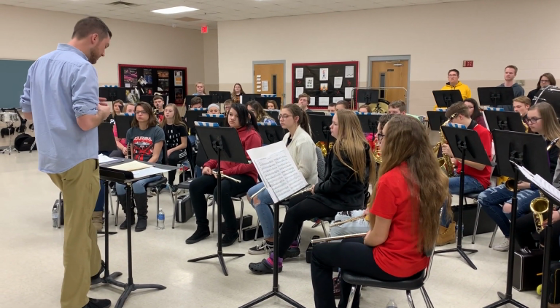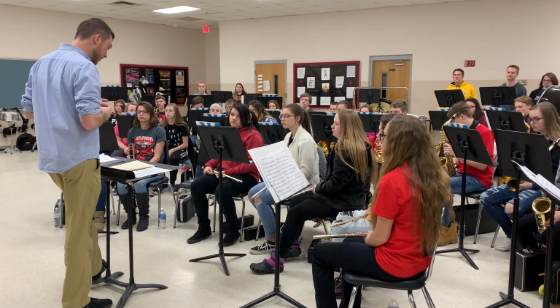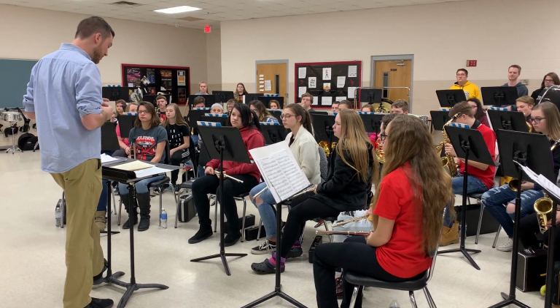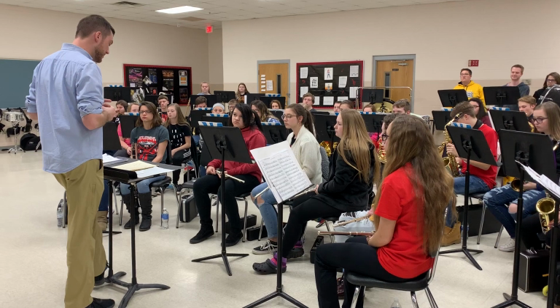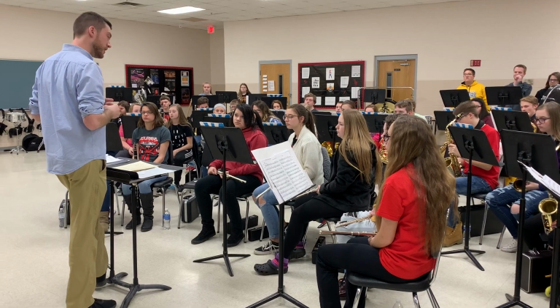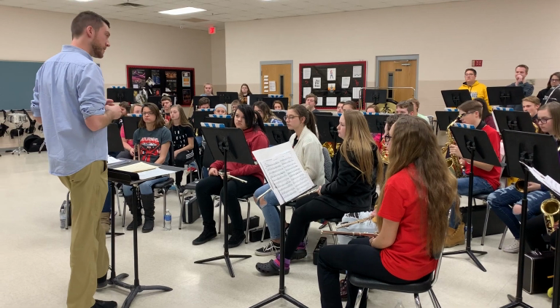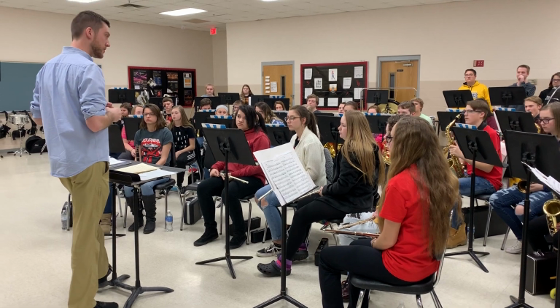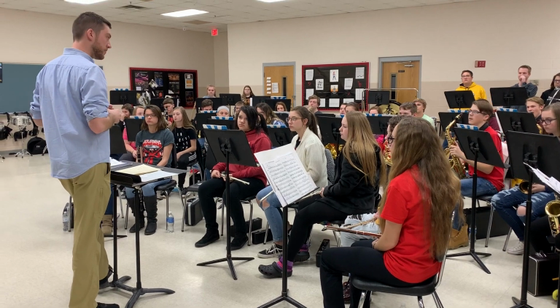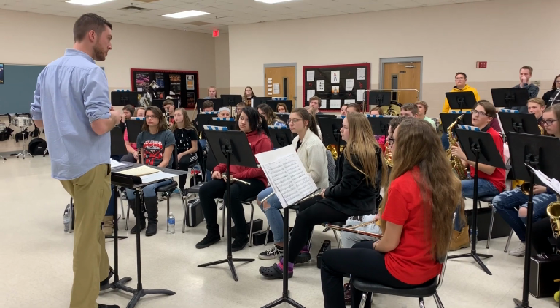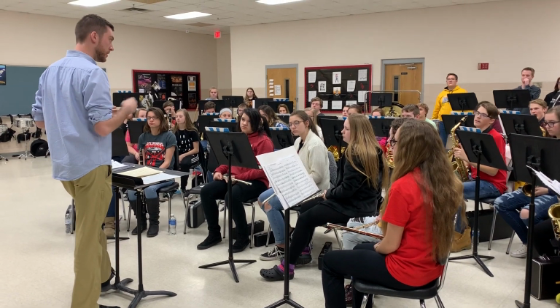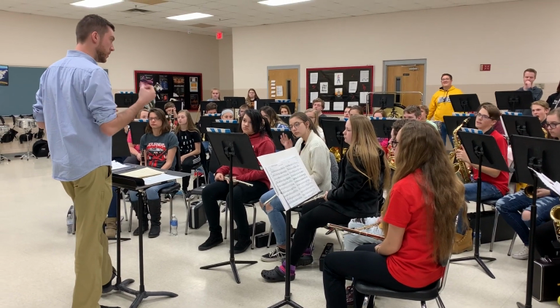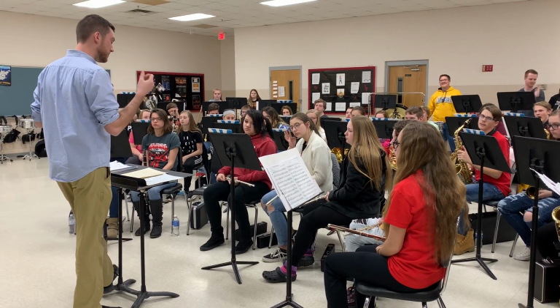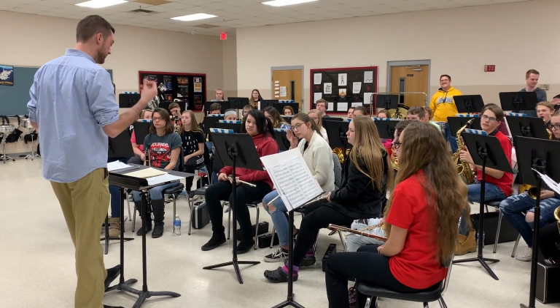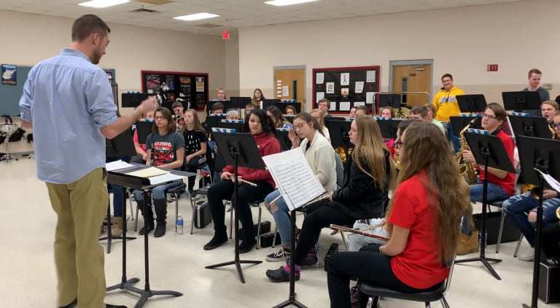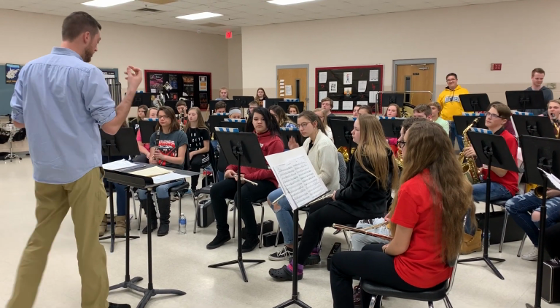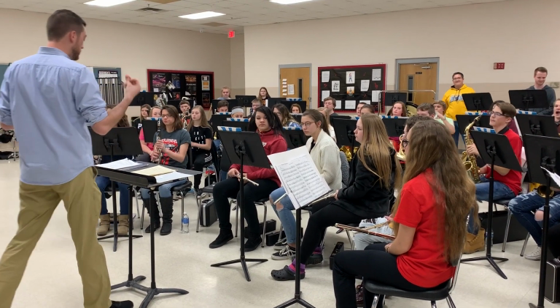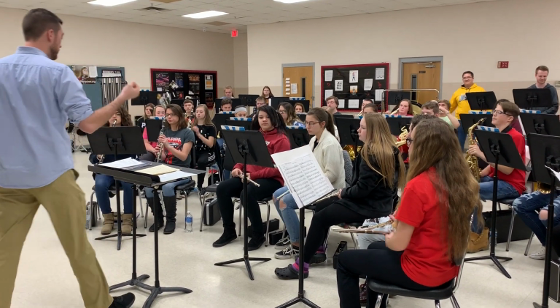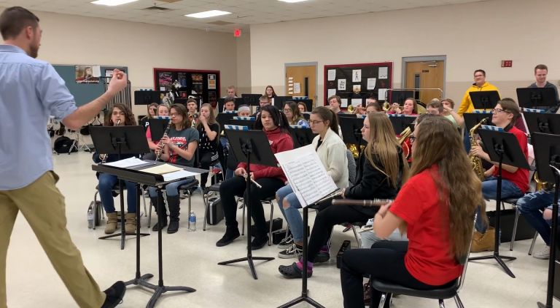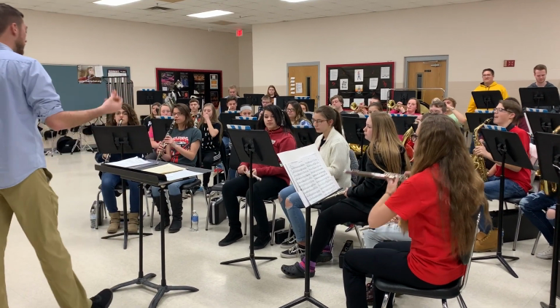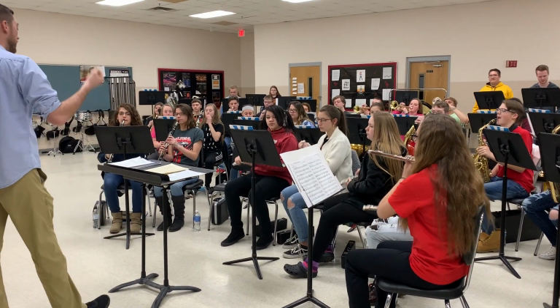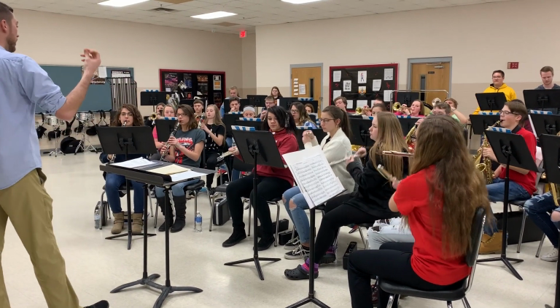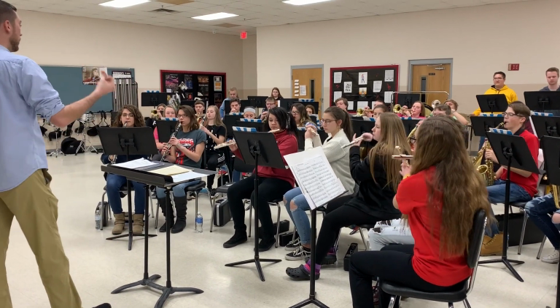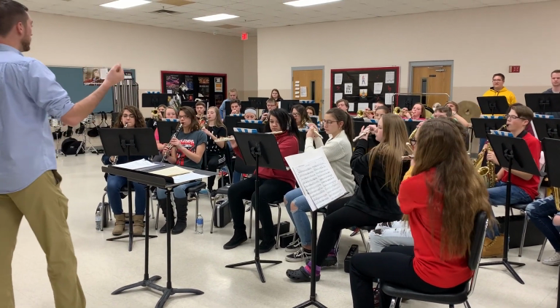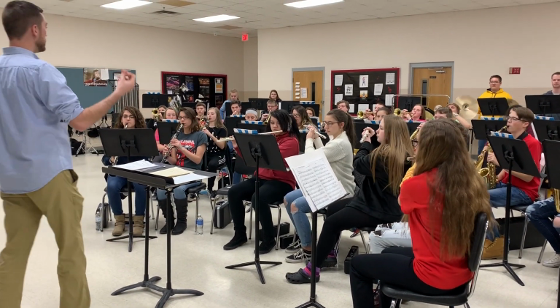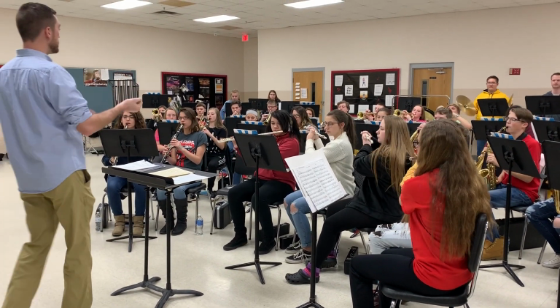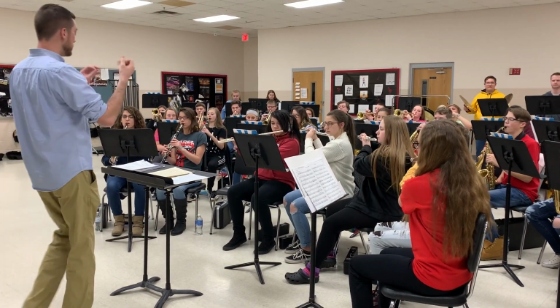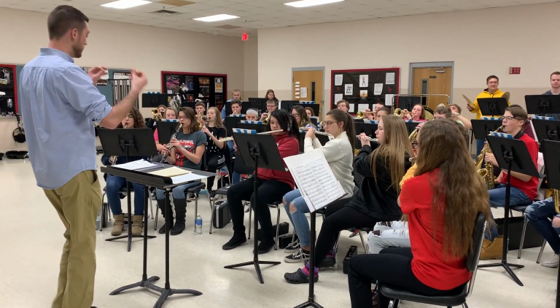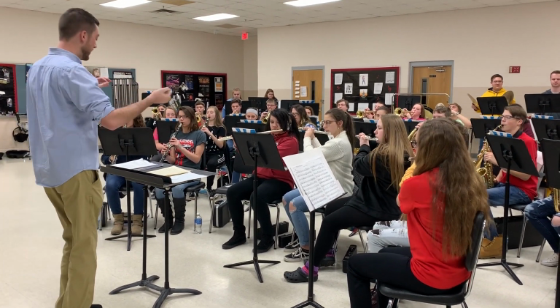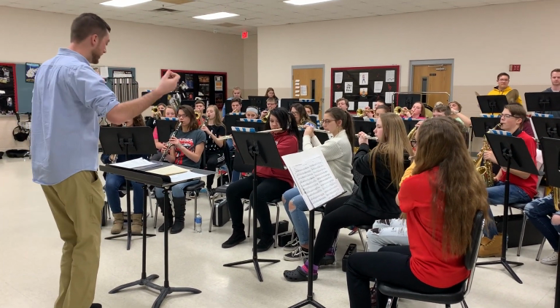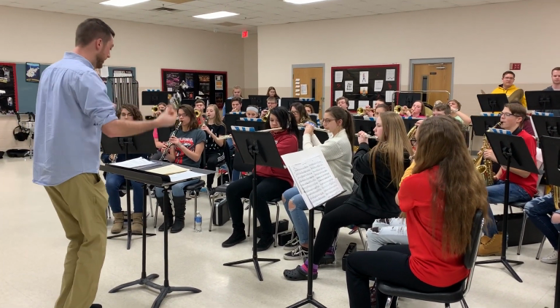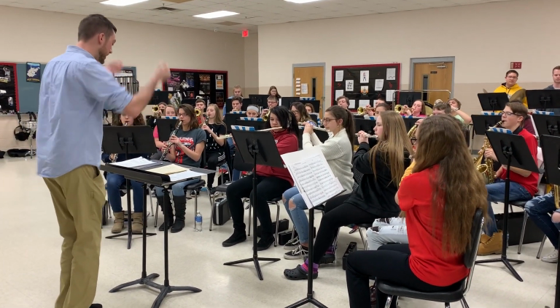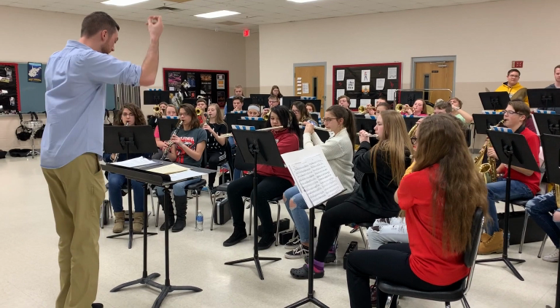I need more of the bass line. Let's first start. One, two, one, two, ready, and.